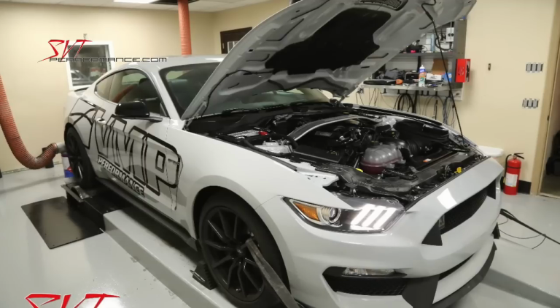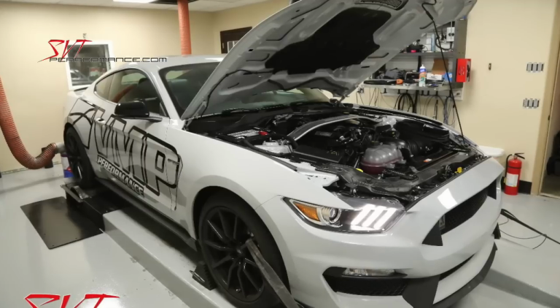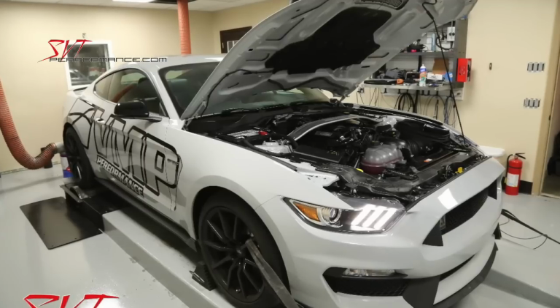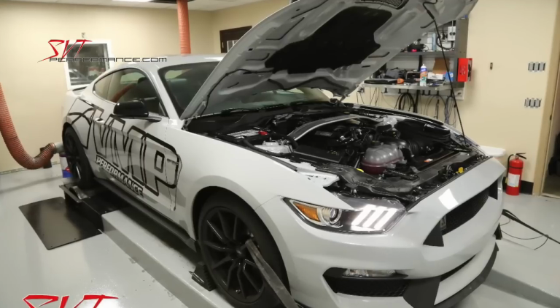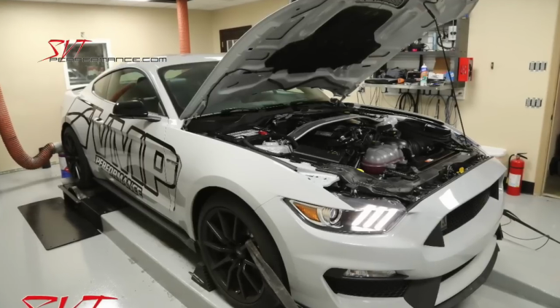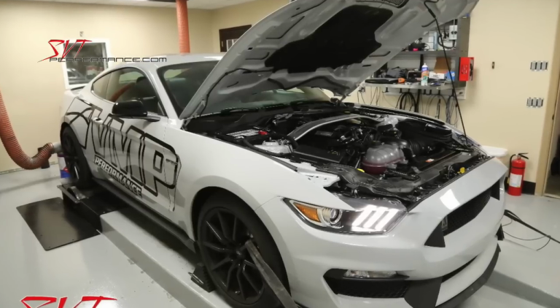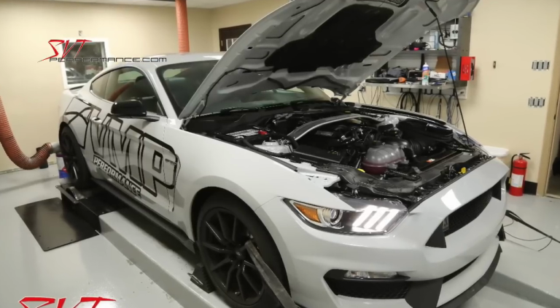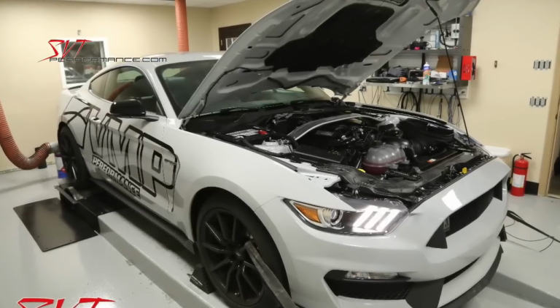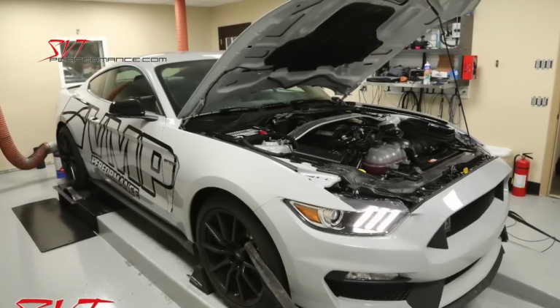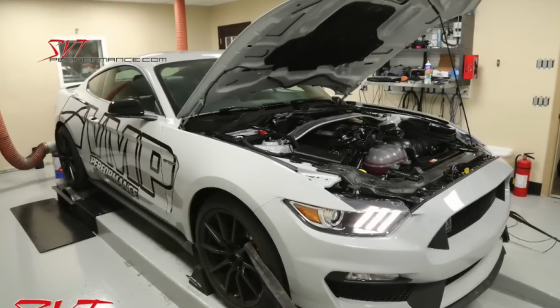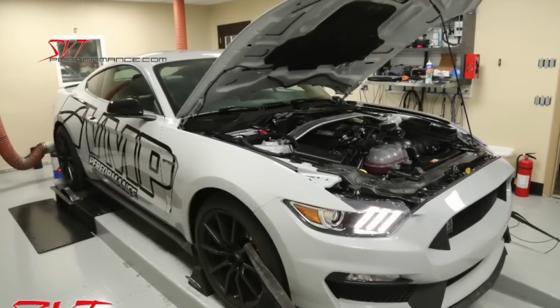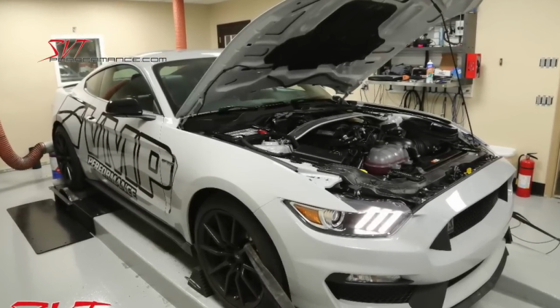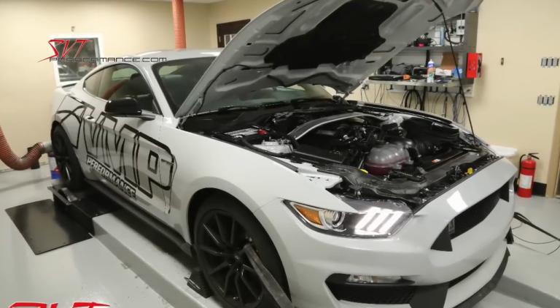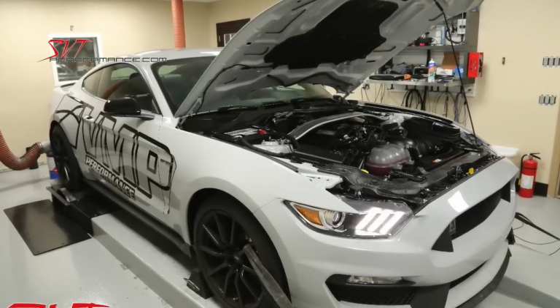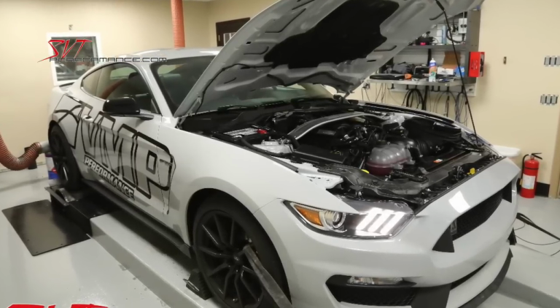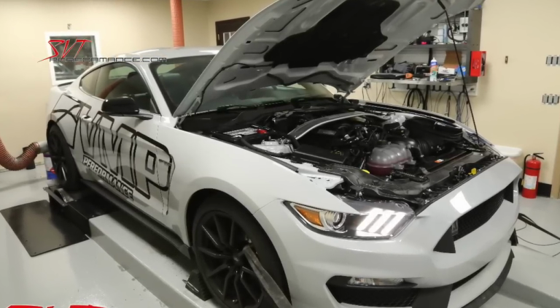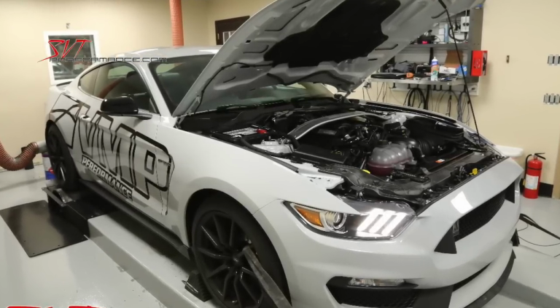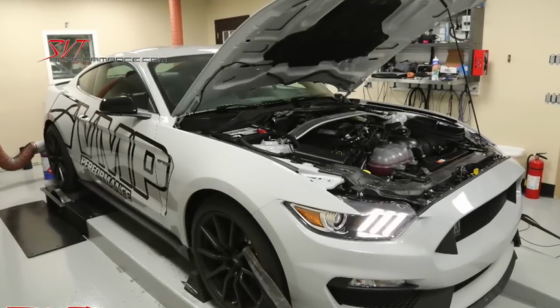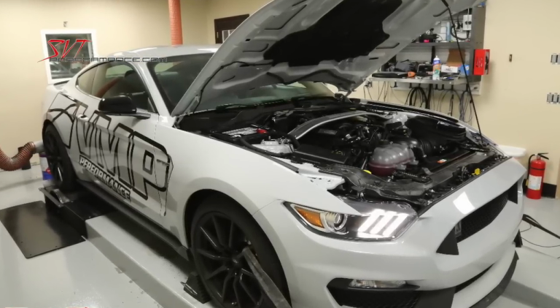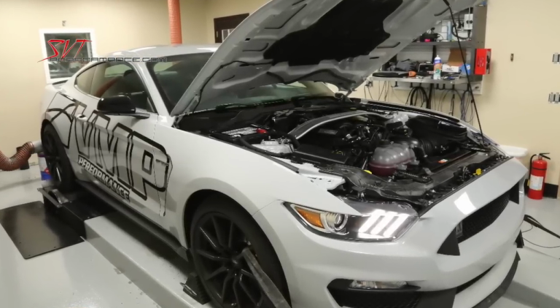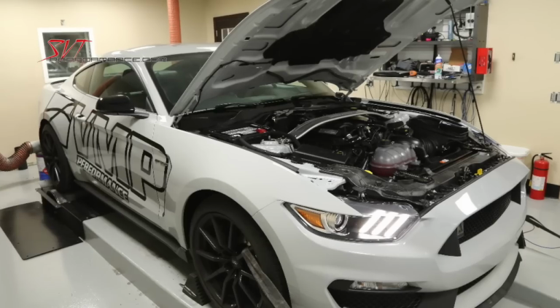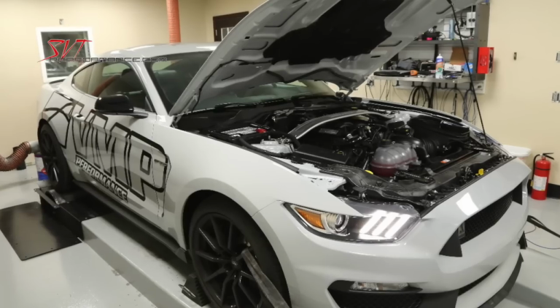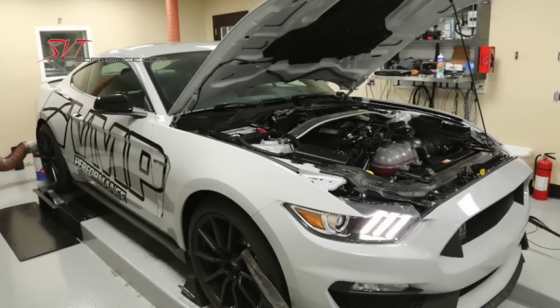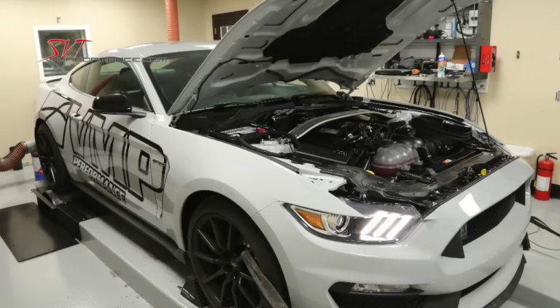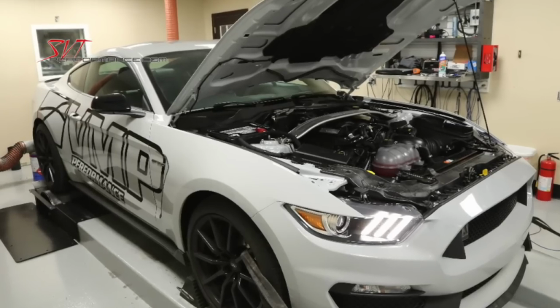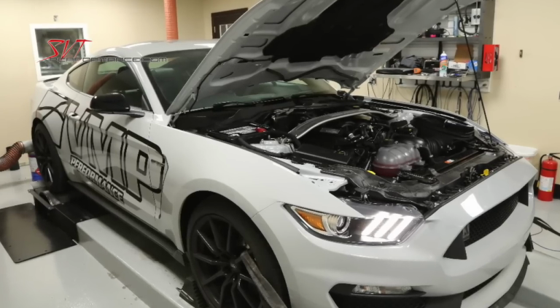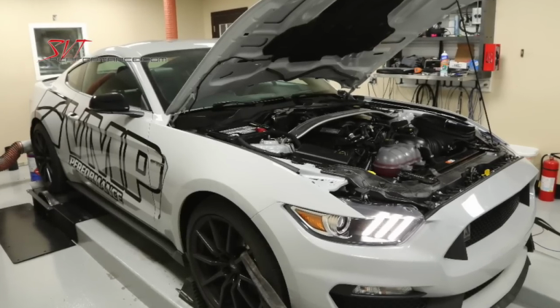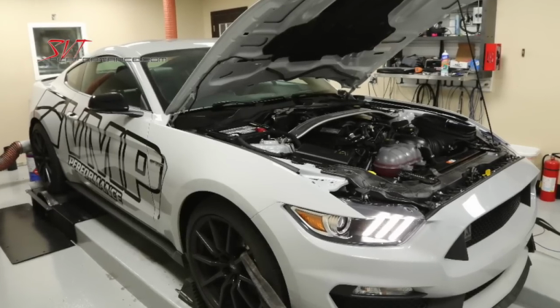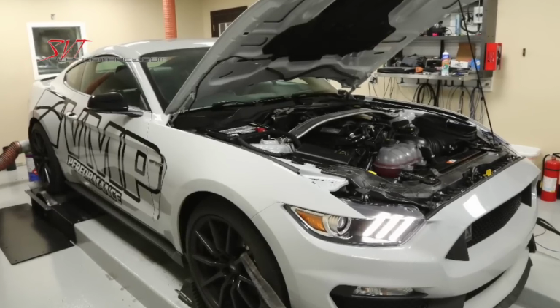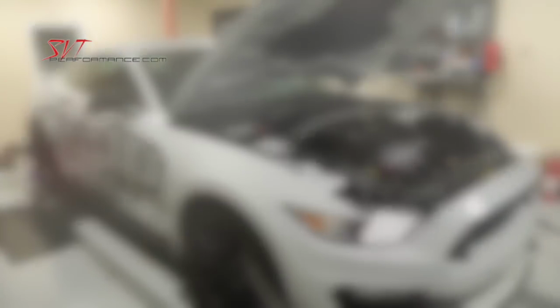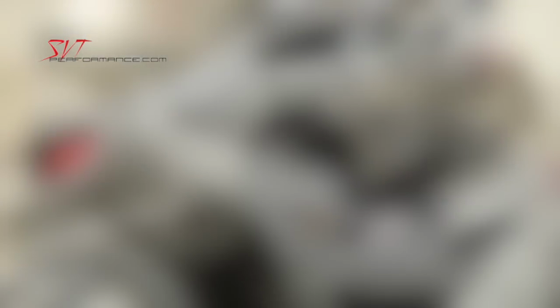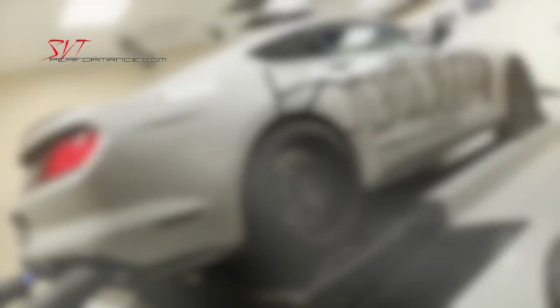SVTPerformance visited VMPPerformance to document the testing of HeatShield products, IMShield, on a Shelby GT350.